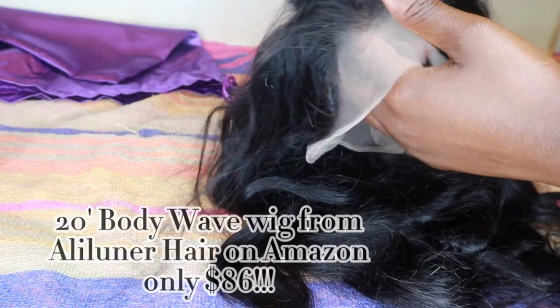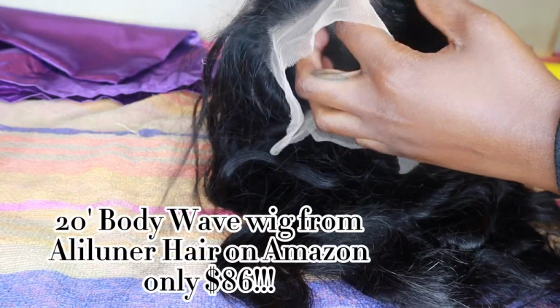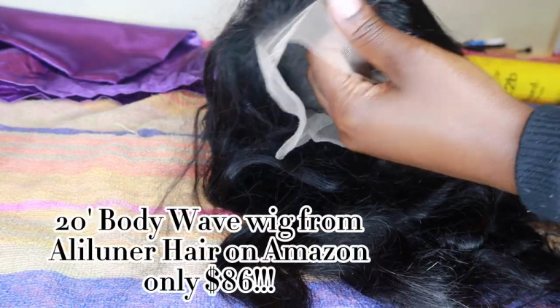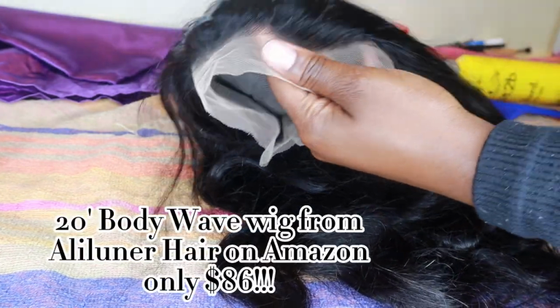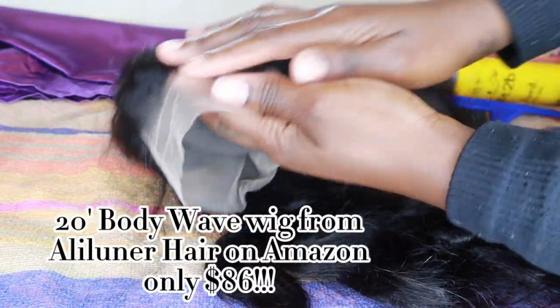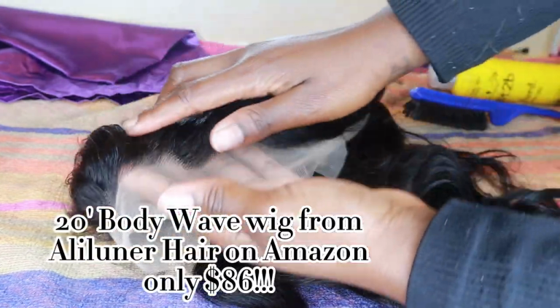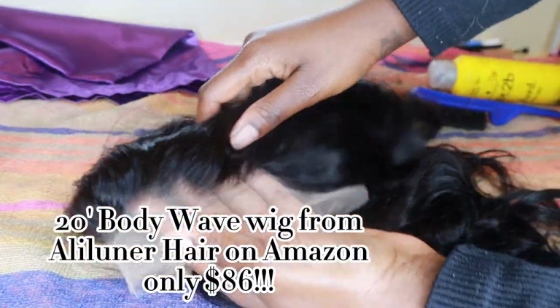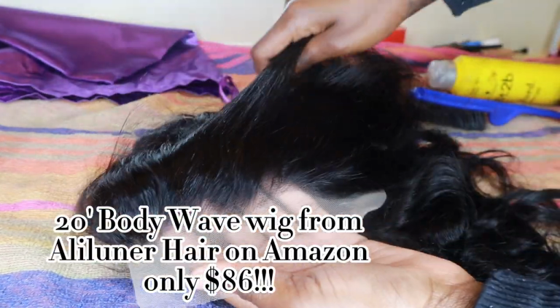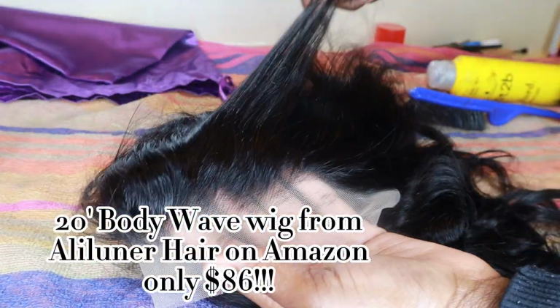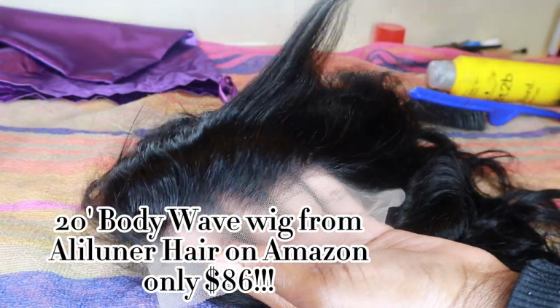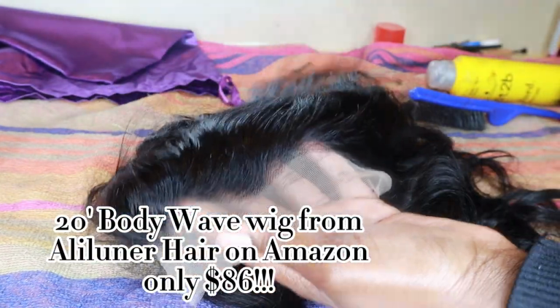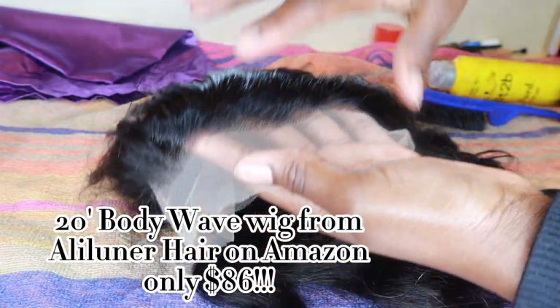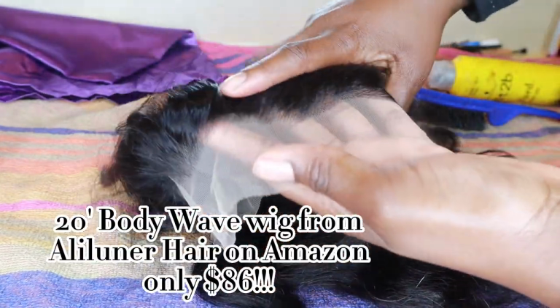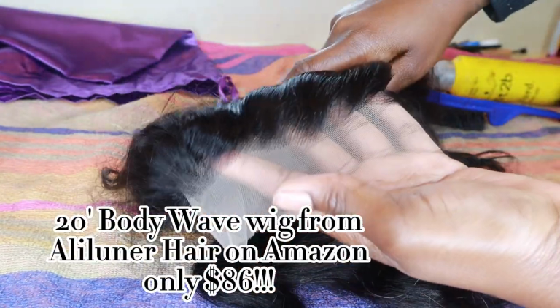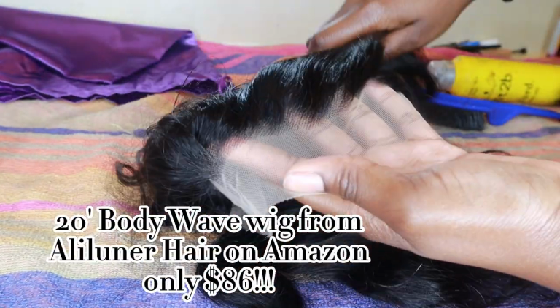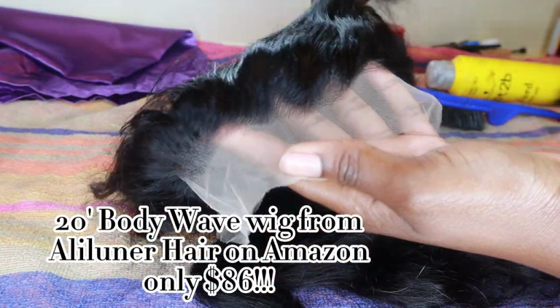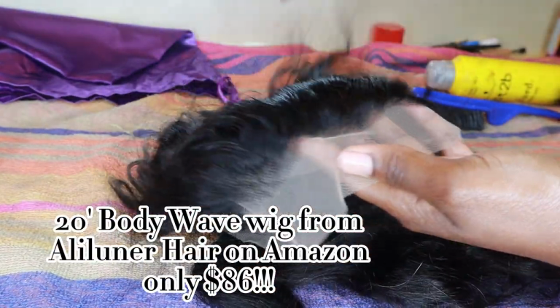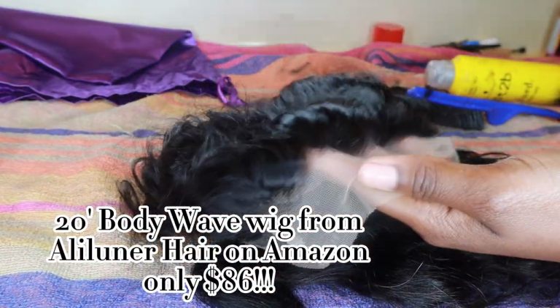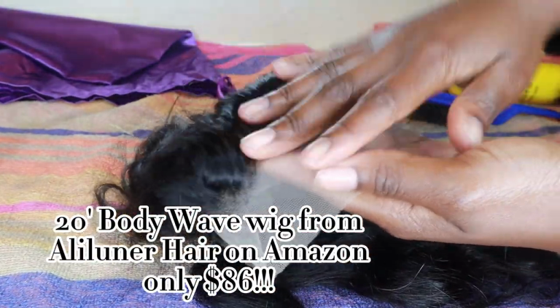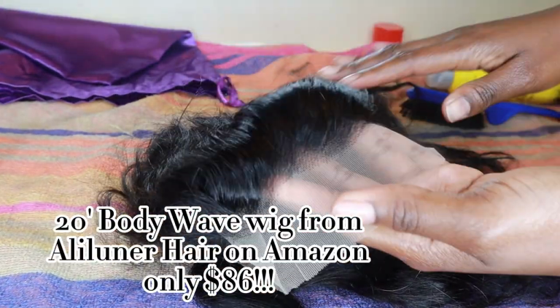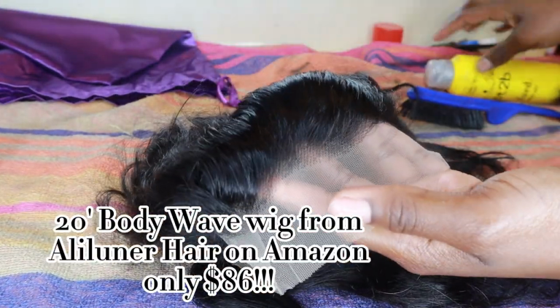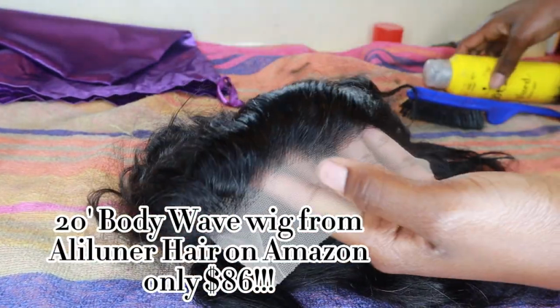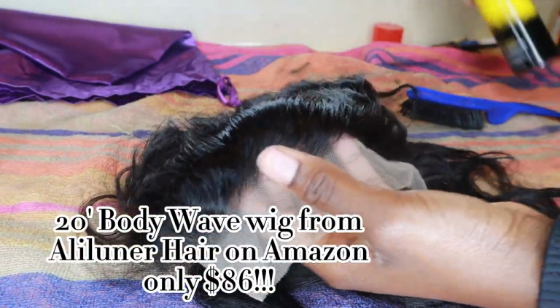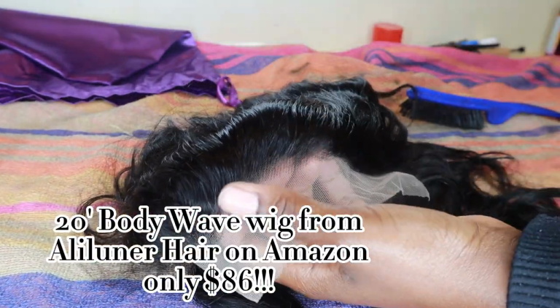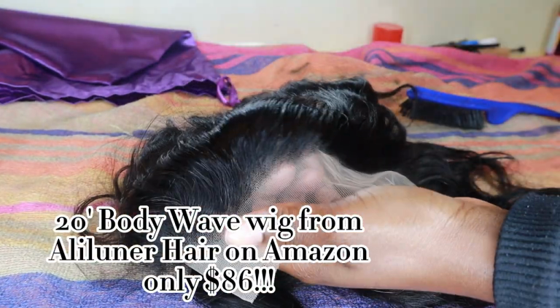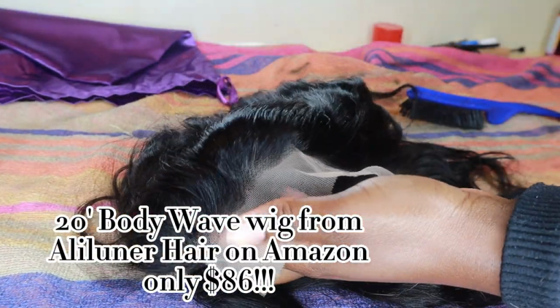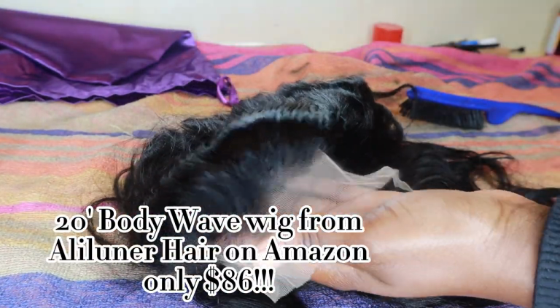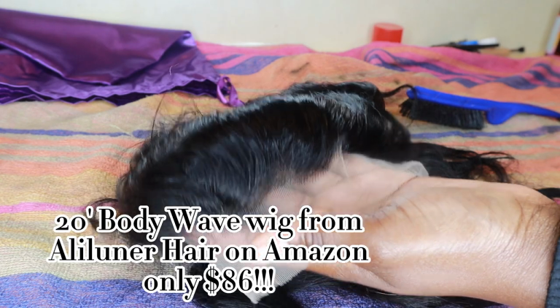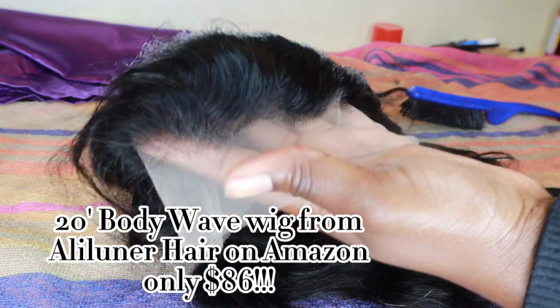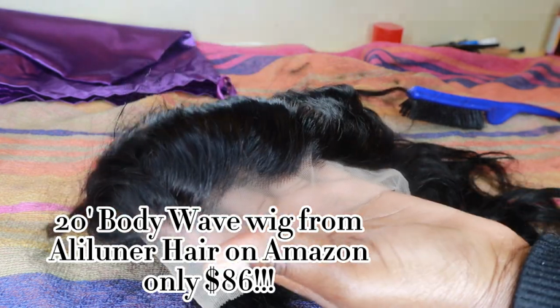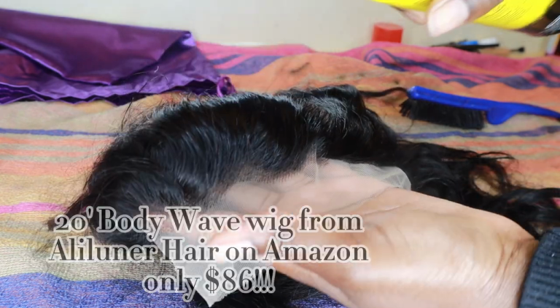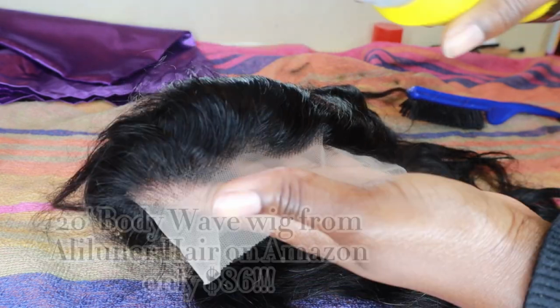Hey boogie bears, welcome back to my channel! It's just me, so we're going to do a bleach and plucking tutorial.